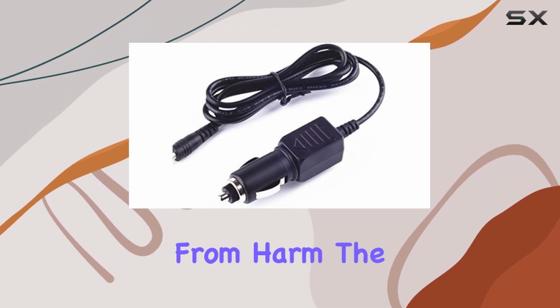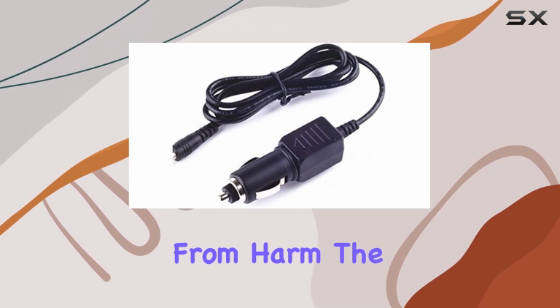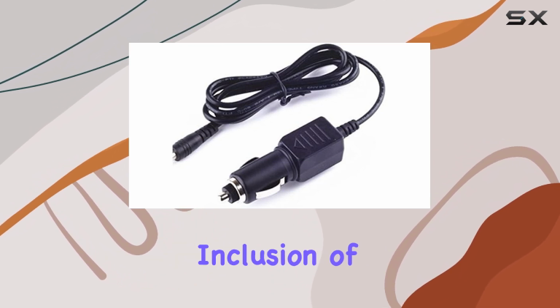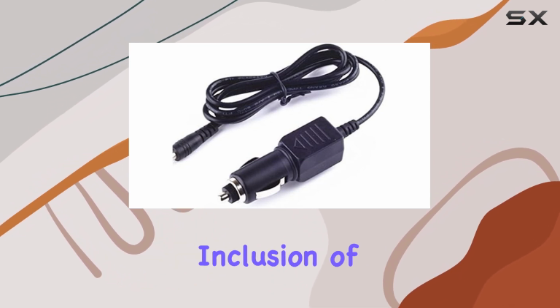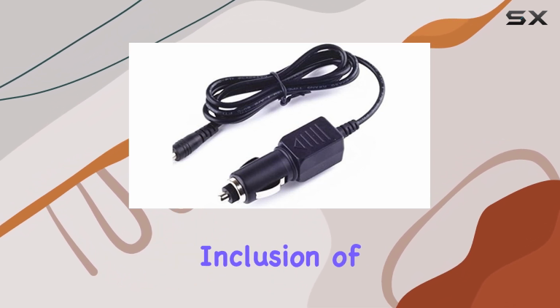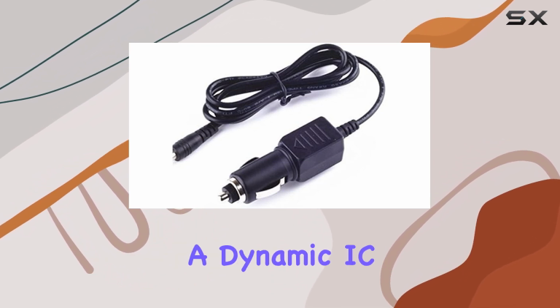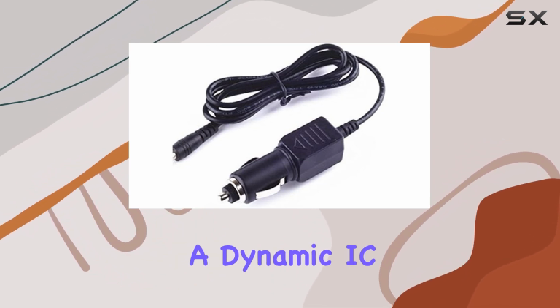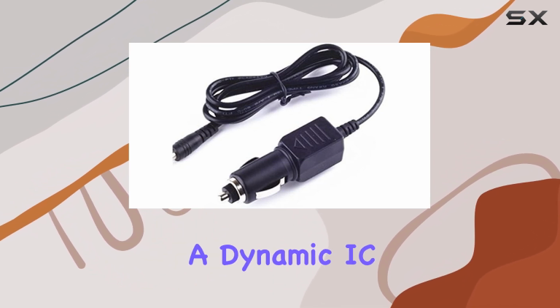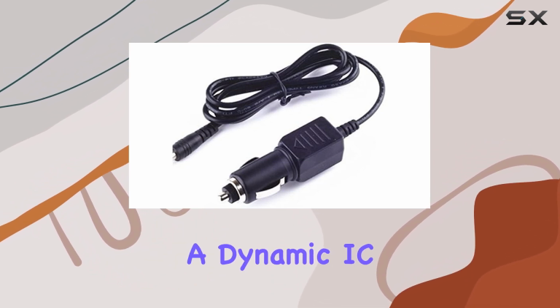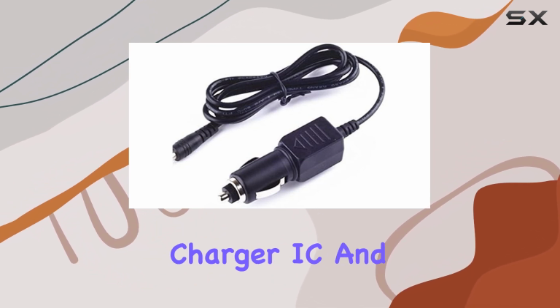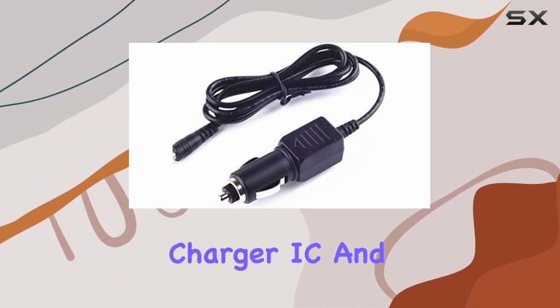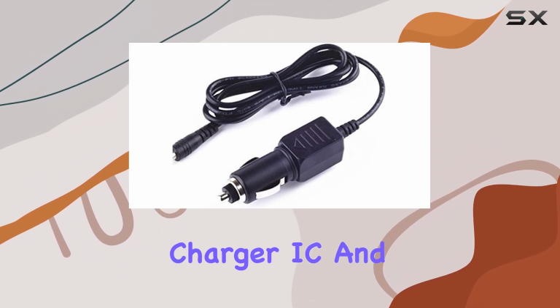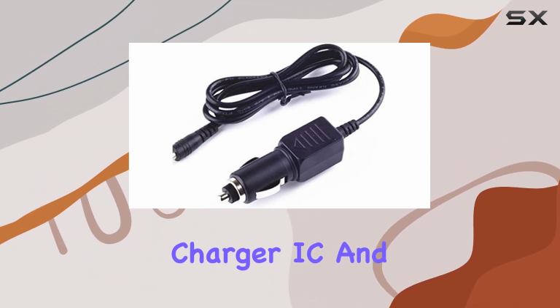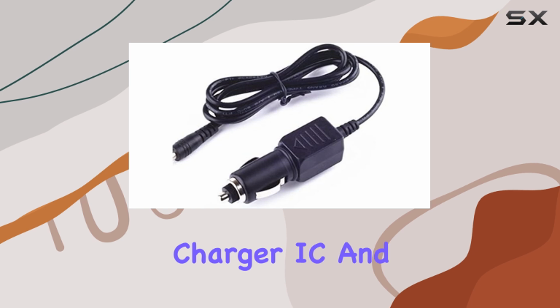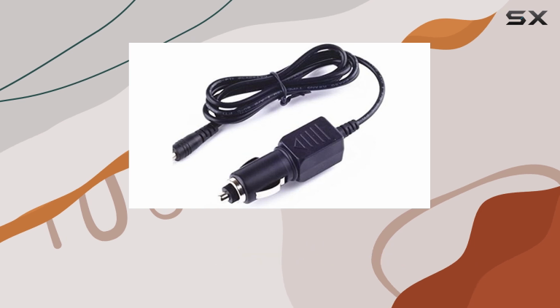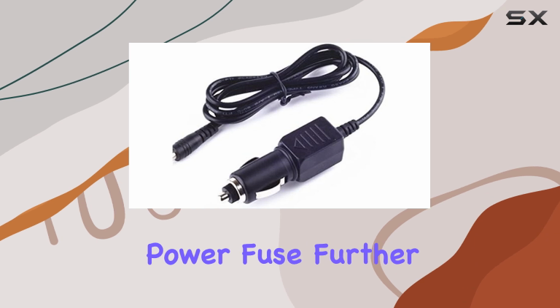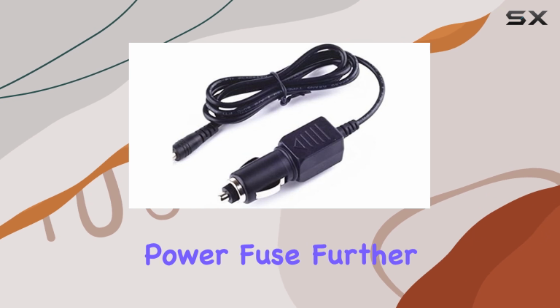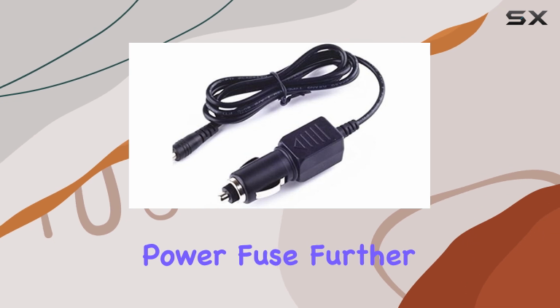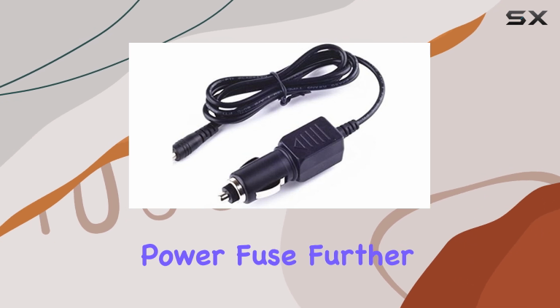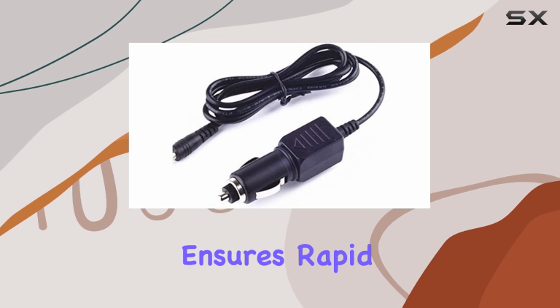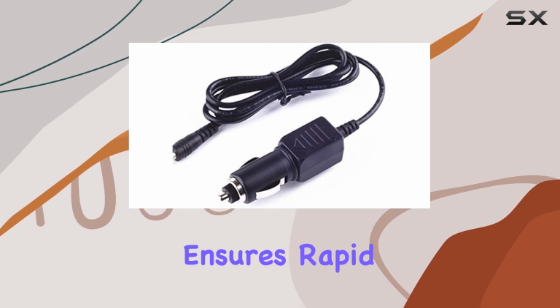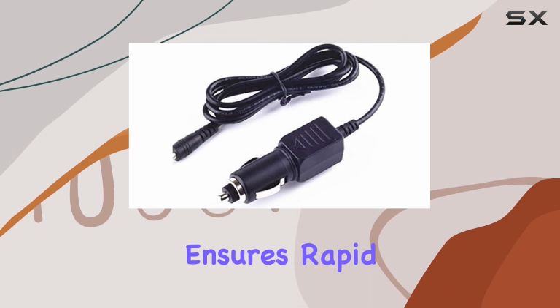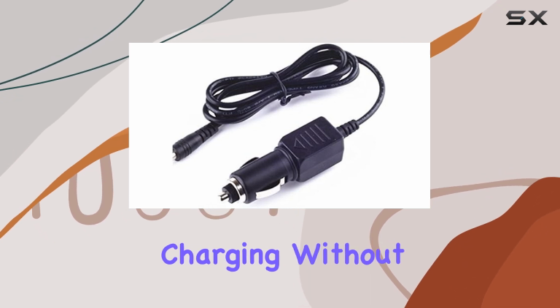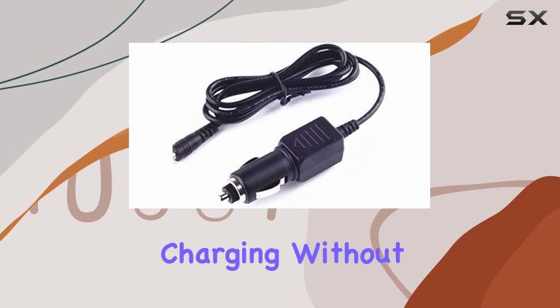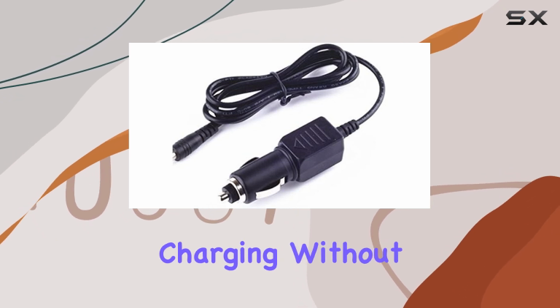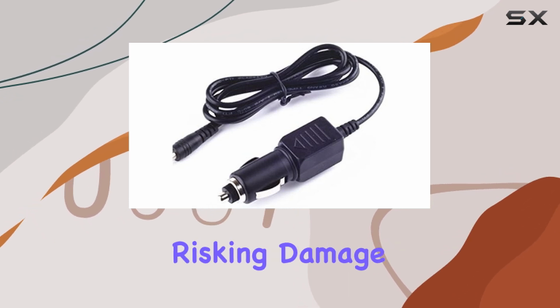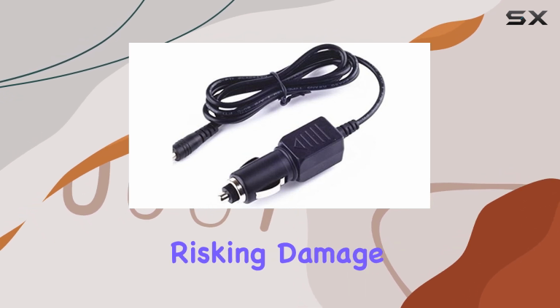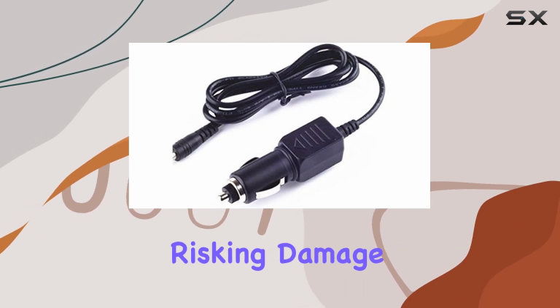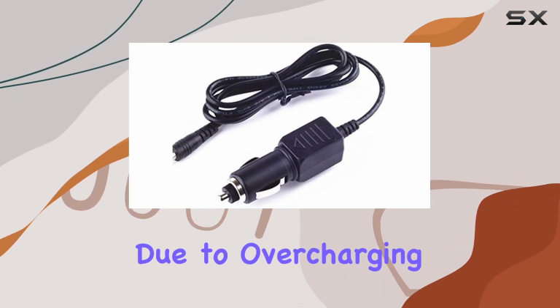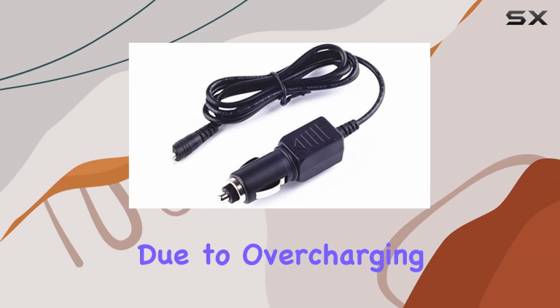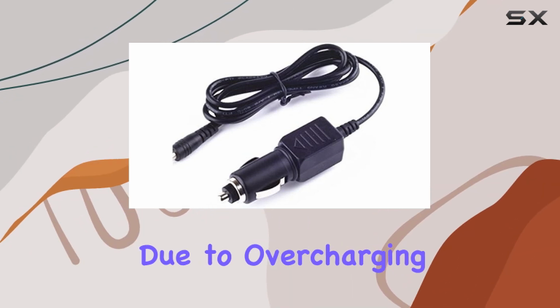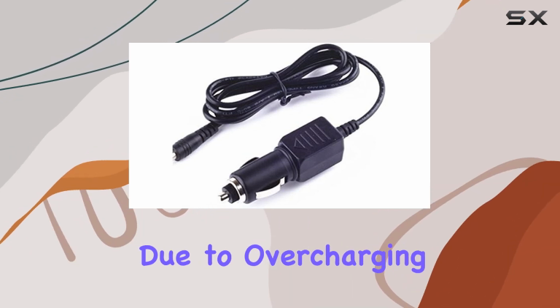The inclusion of a dynamic IC, charger IC, and power fuse further ensures rapid charging without risking damage due to overcharging.